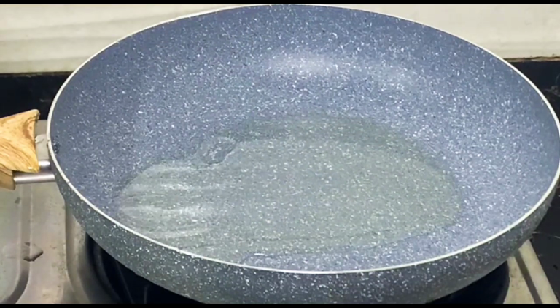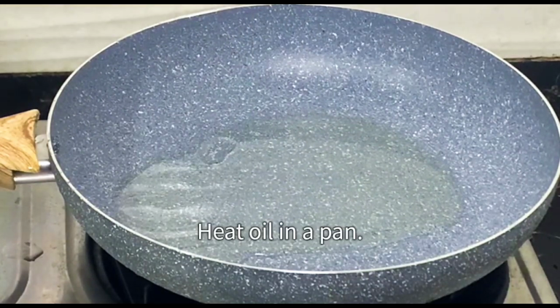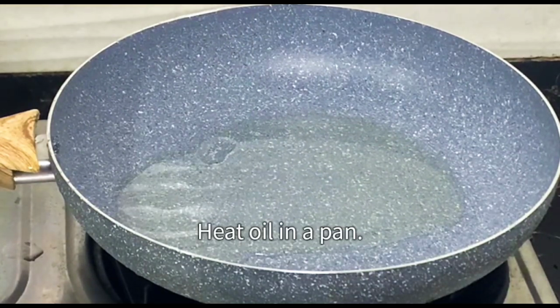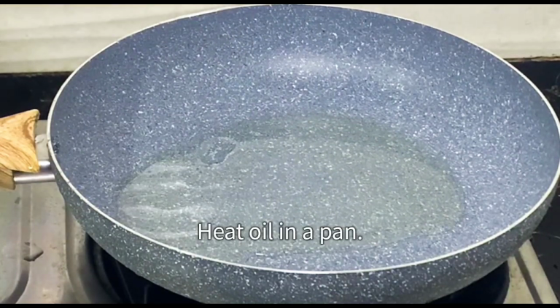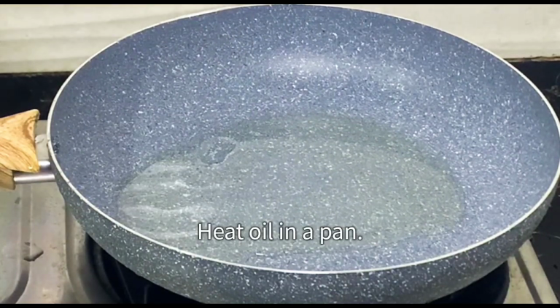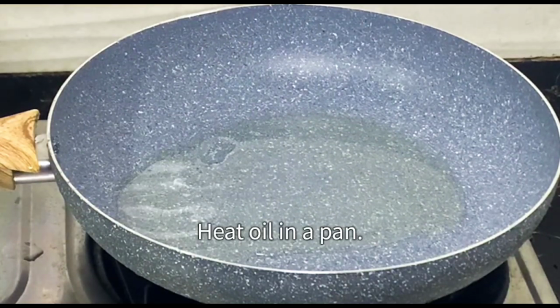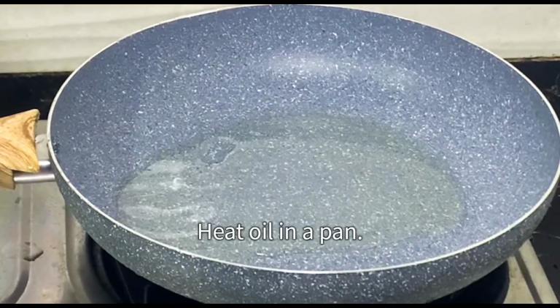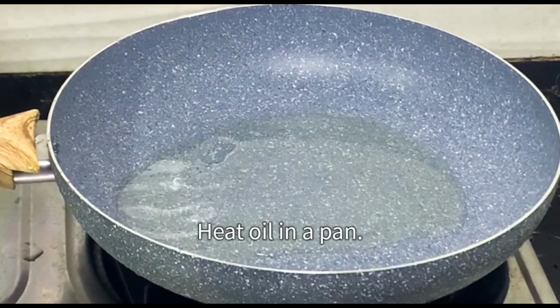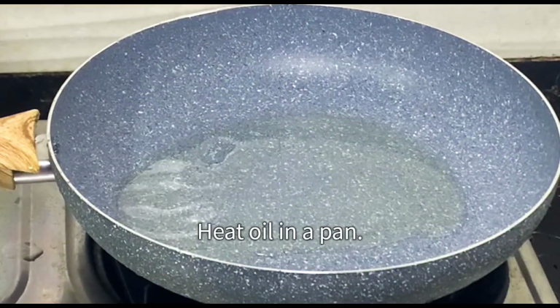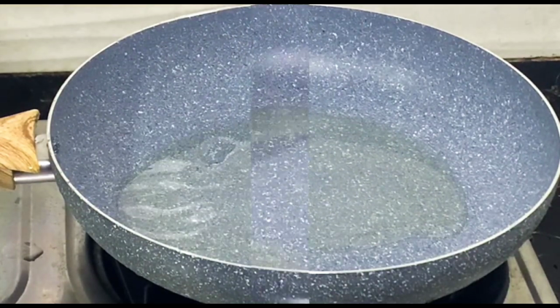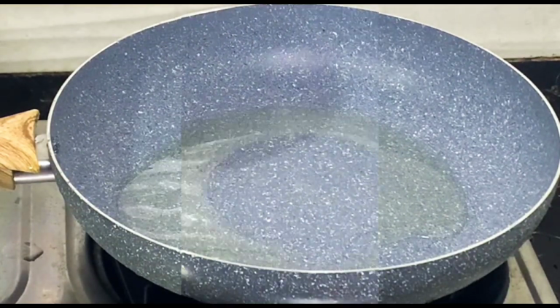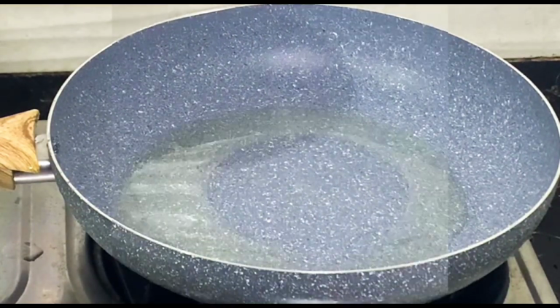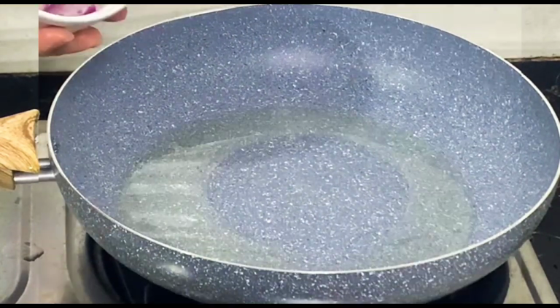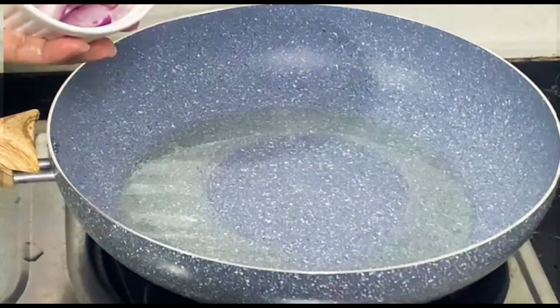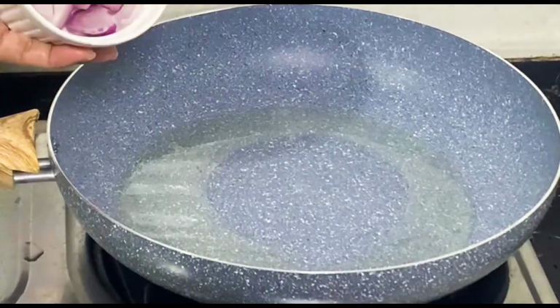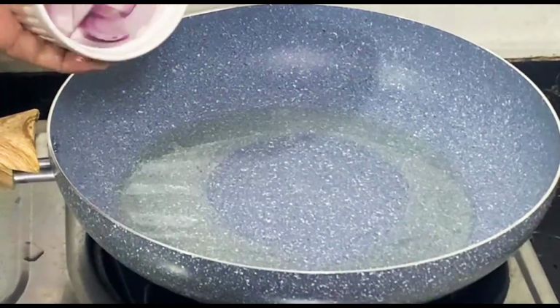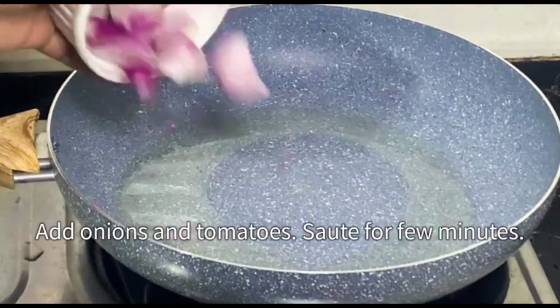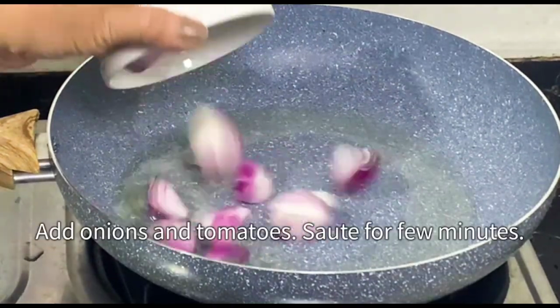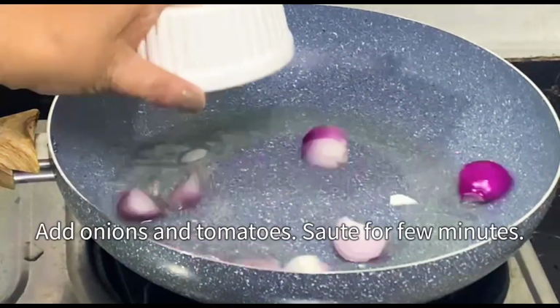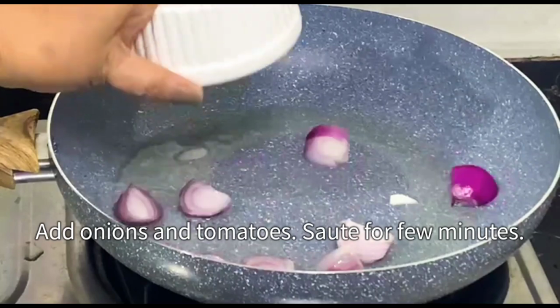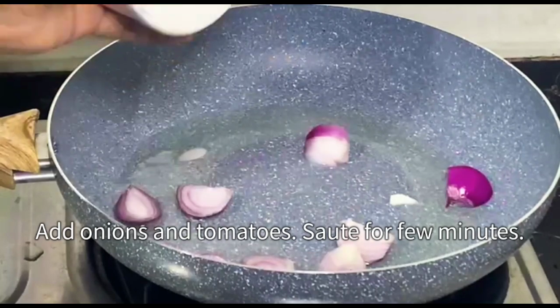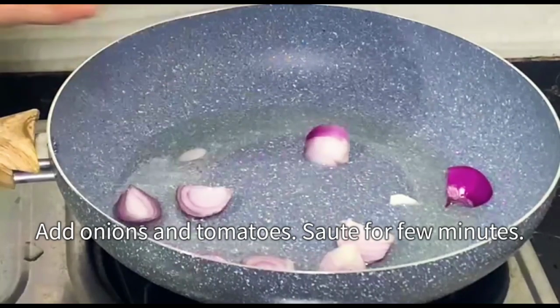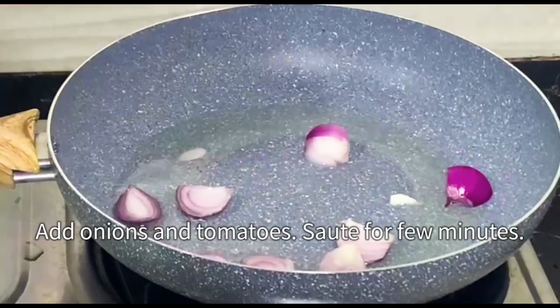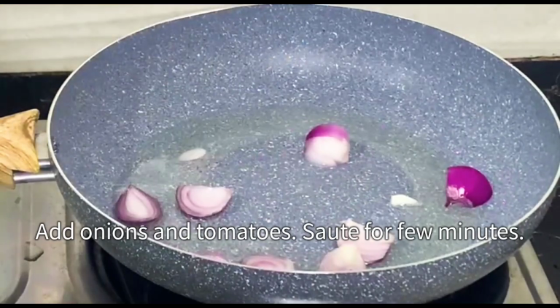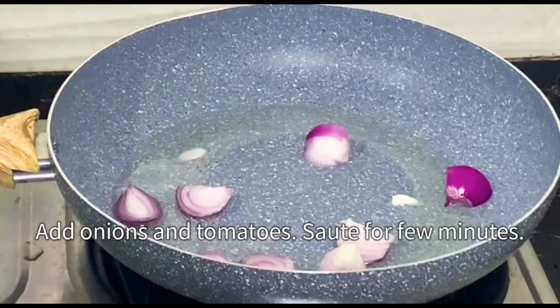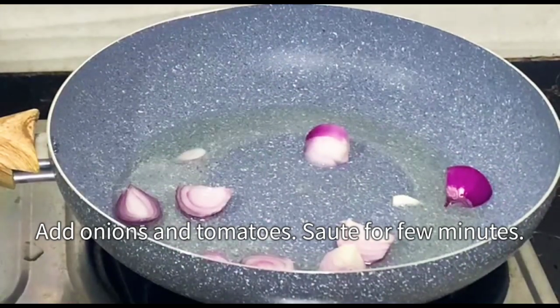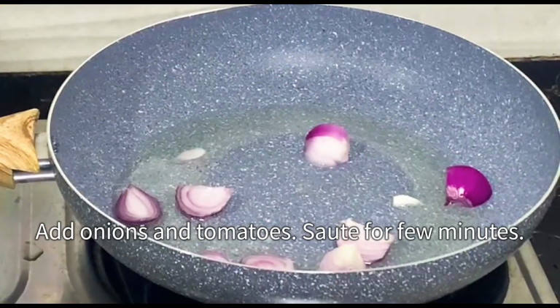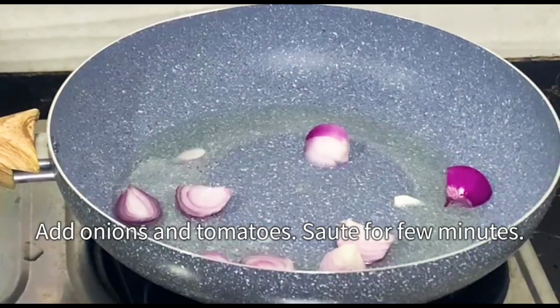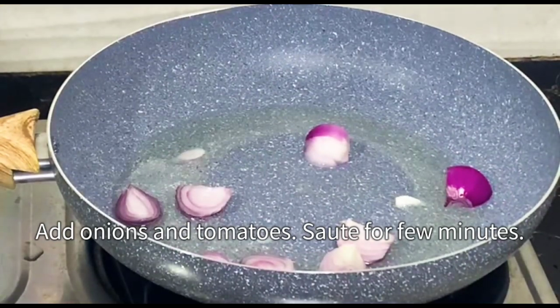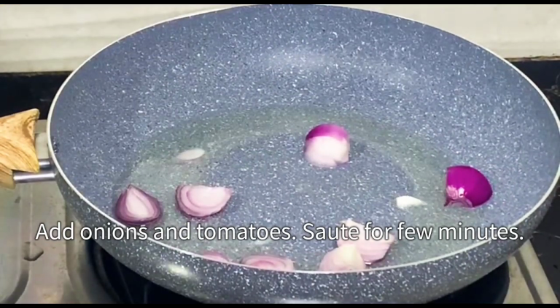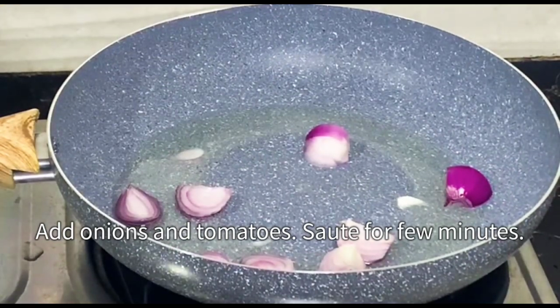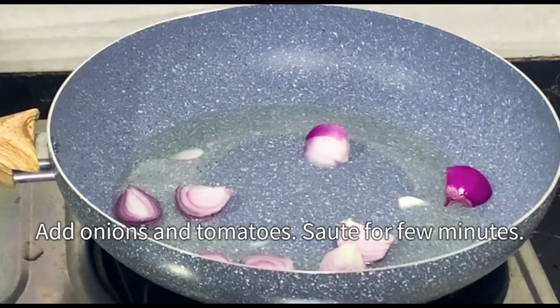Heat oil in a pan. Add onions and tomatoes. Sauté for a few minutes.